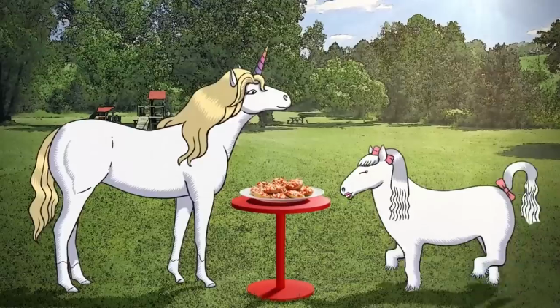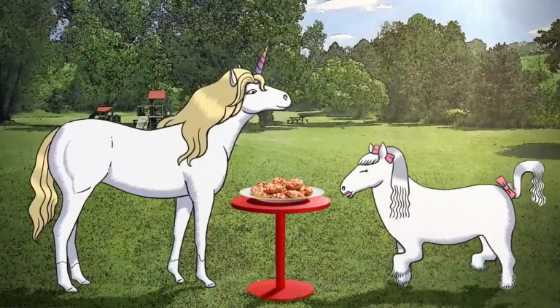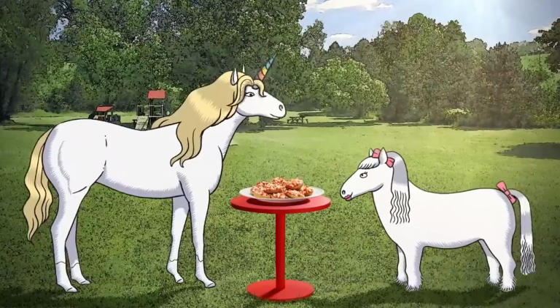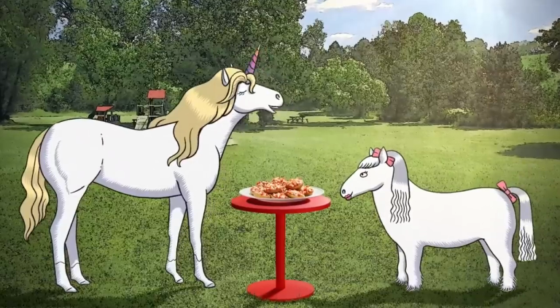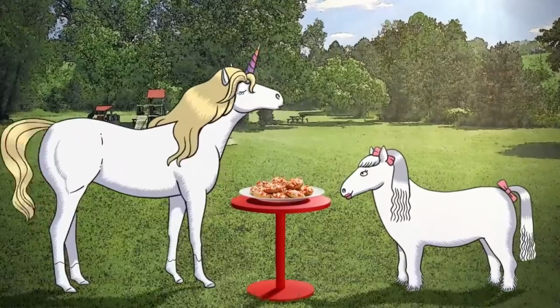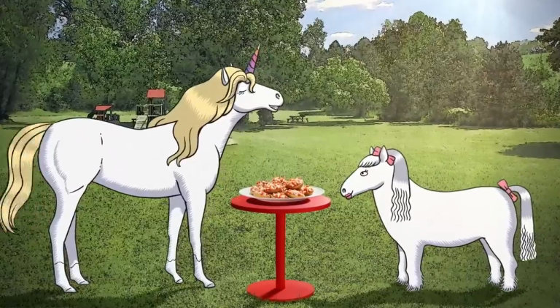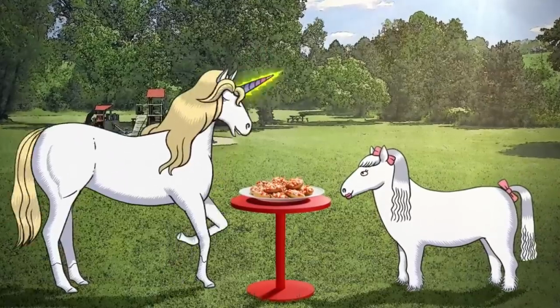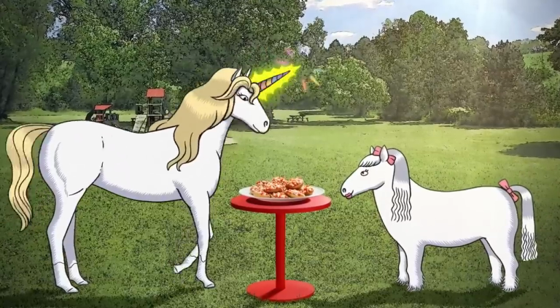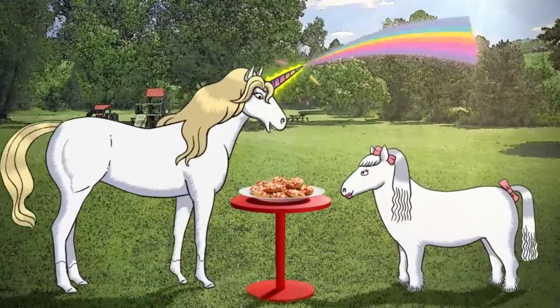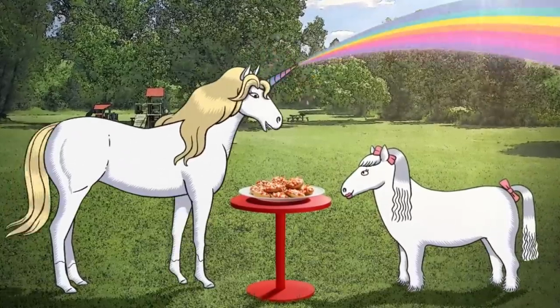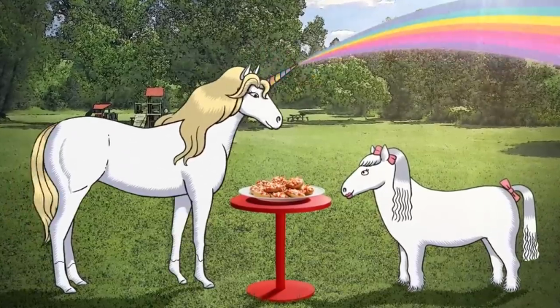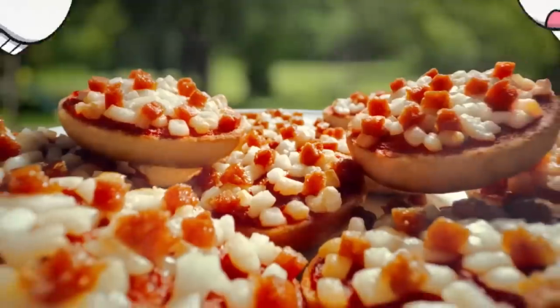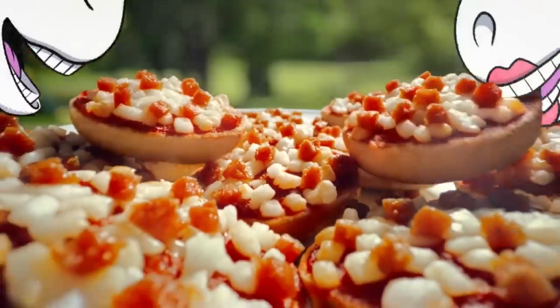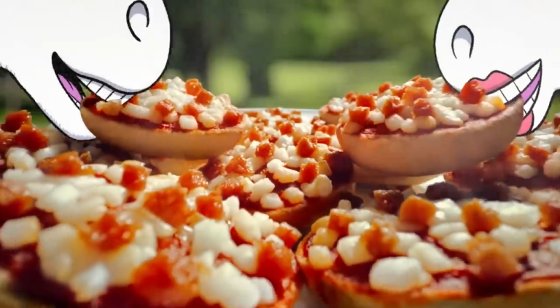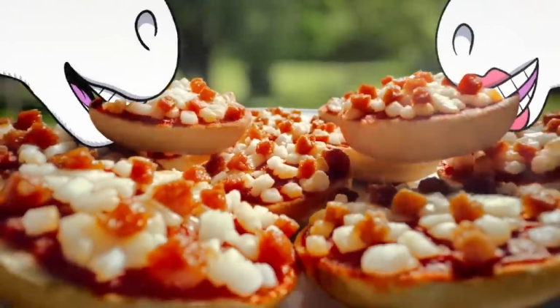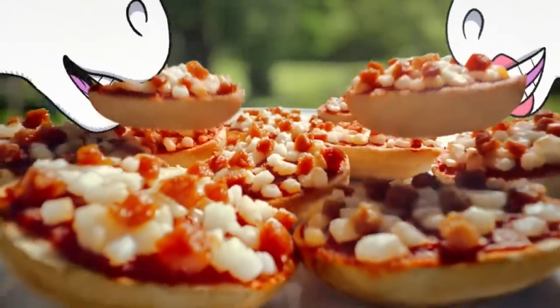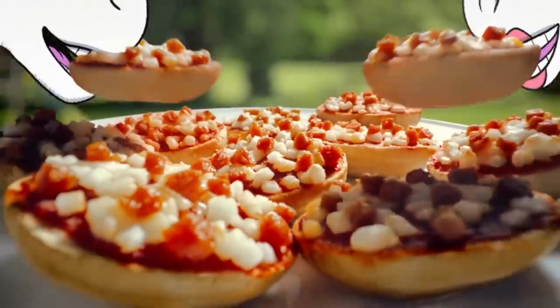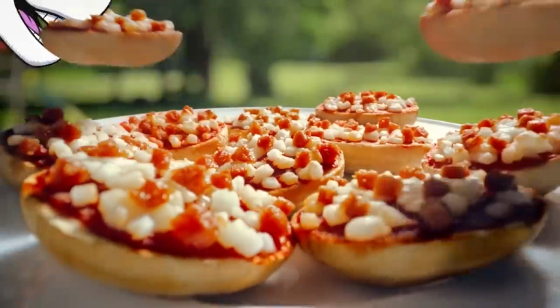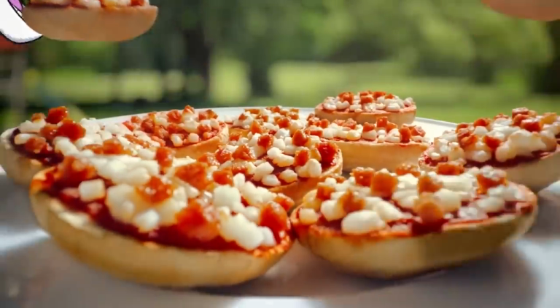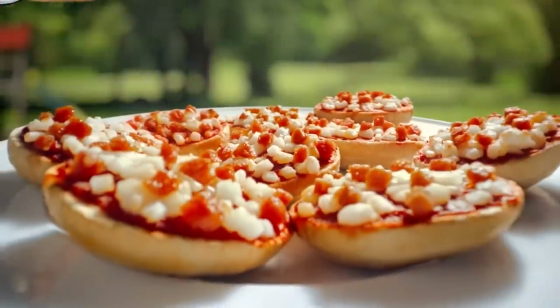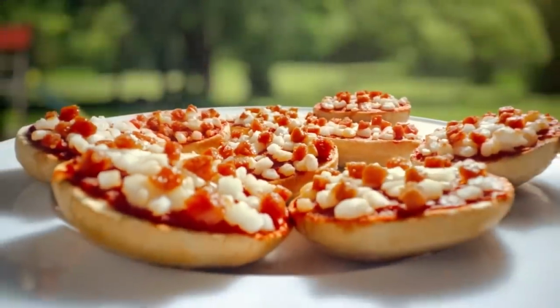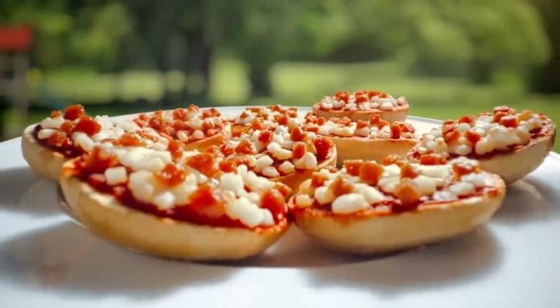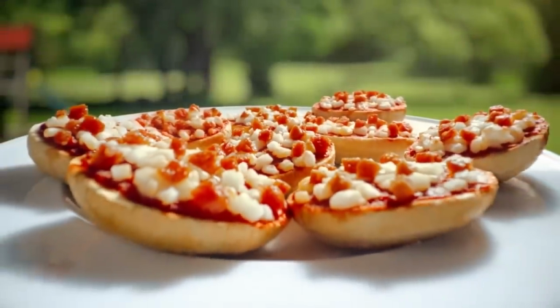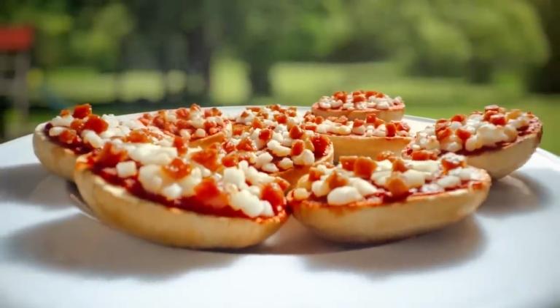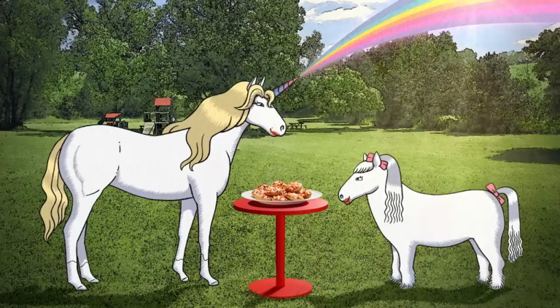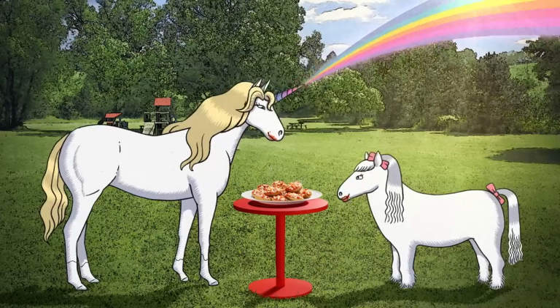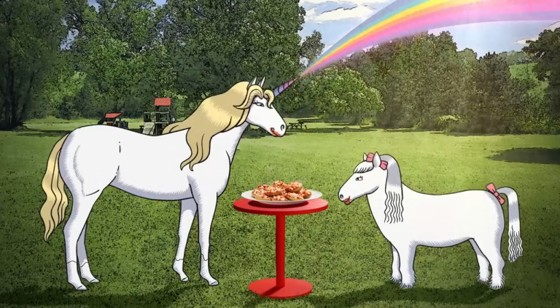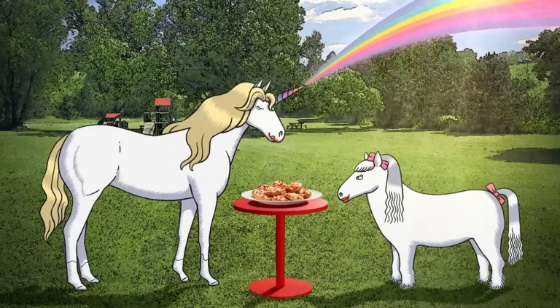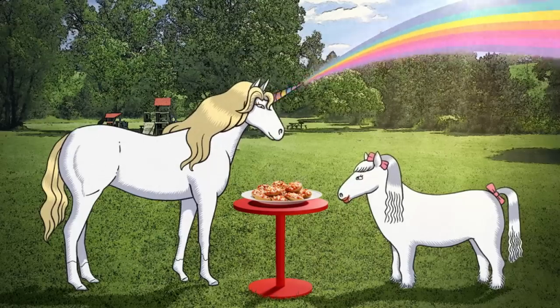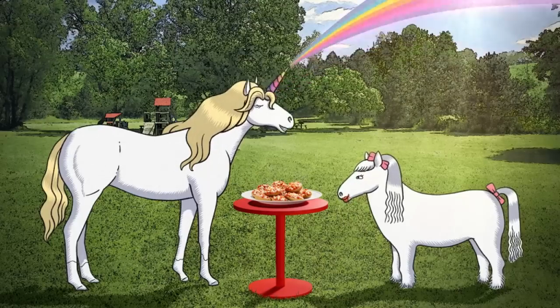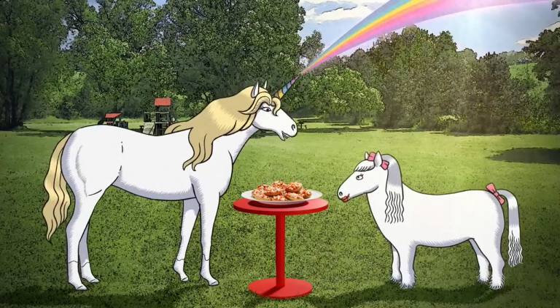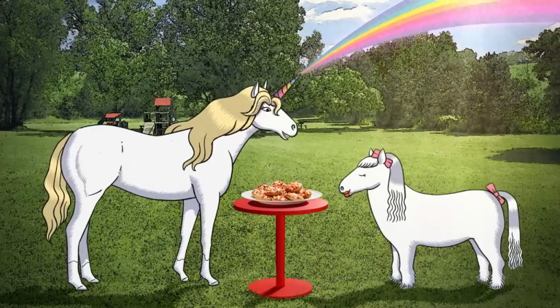Bagel Bites remain in grocery store freezers to this day. However, 2022 saw their discontinuation in Canada.